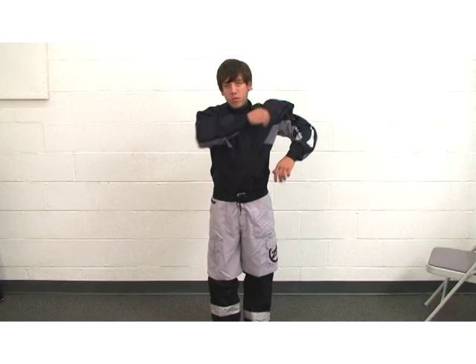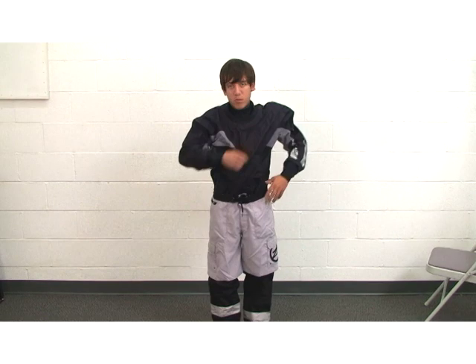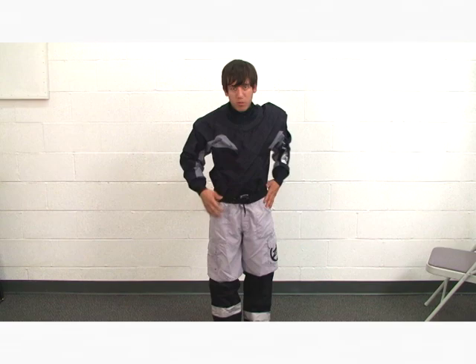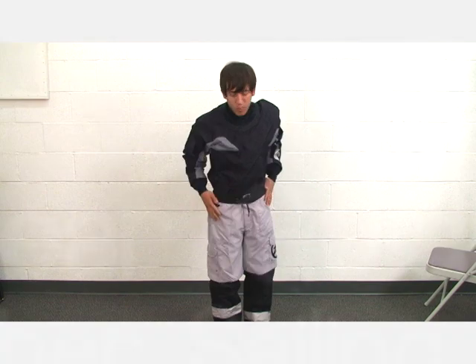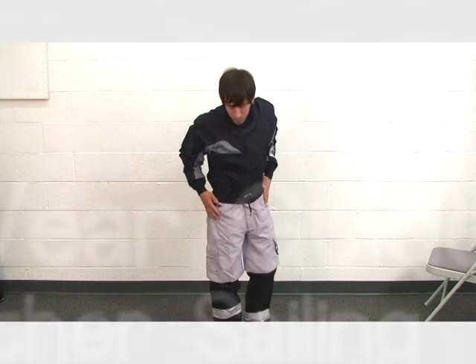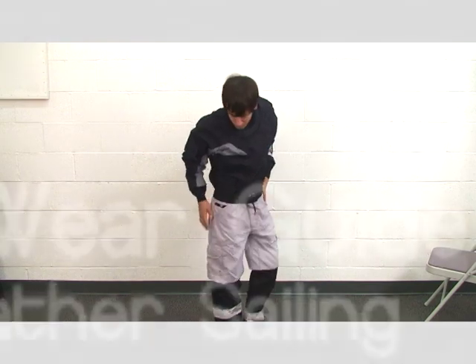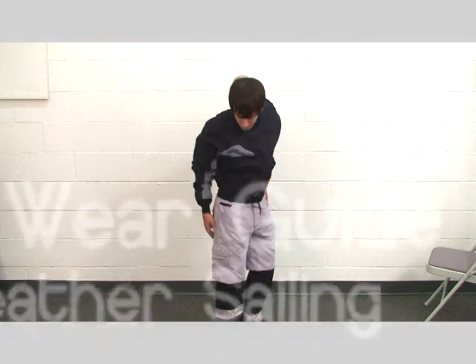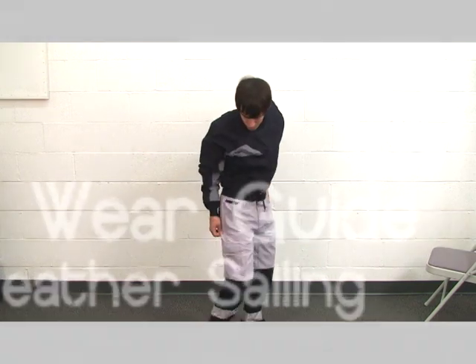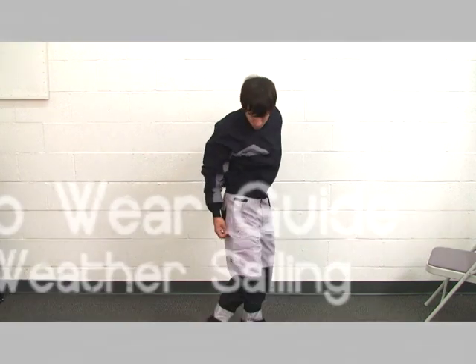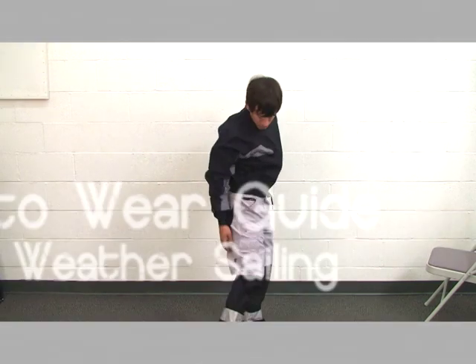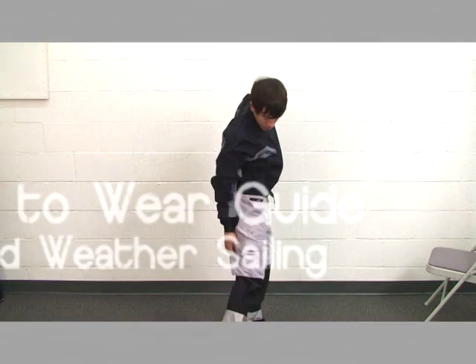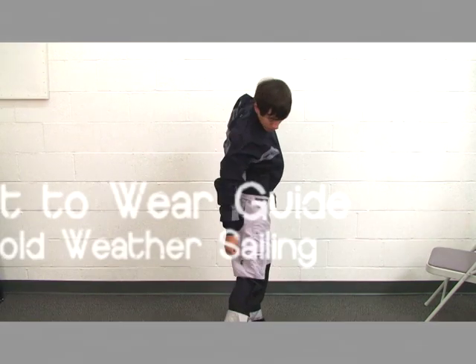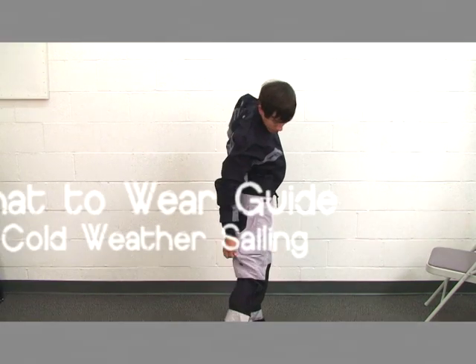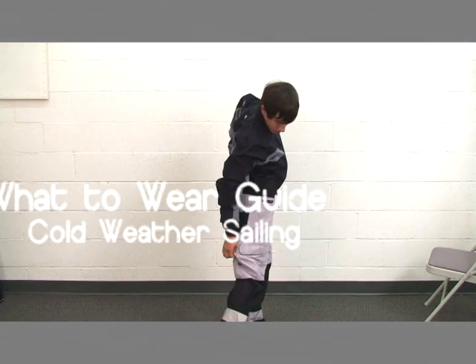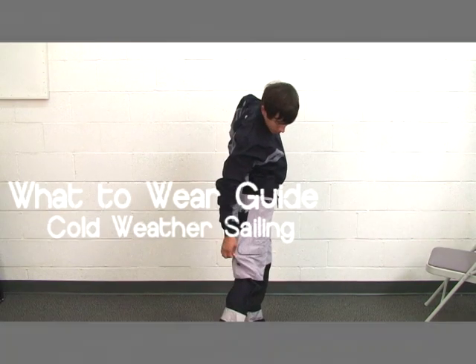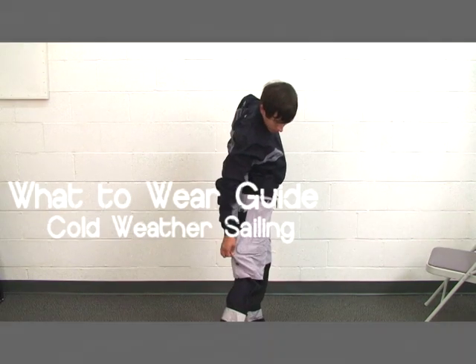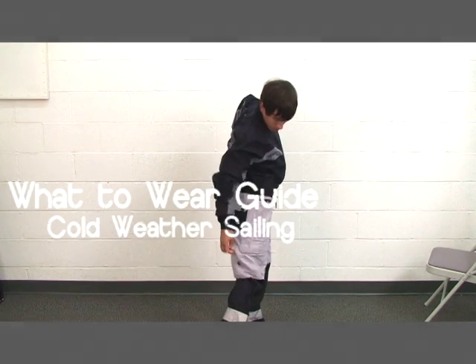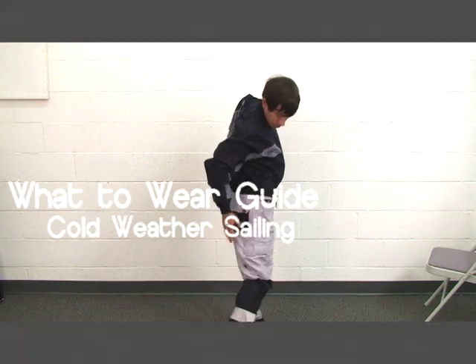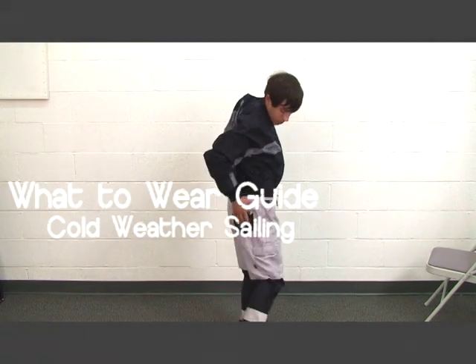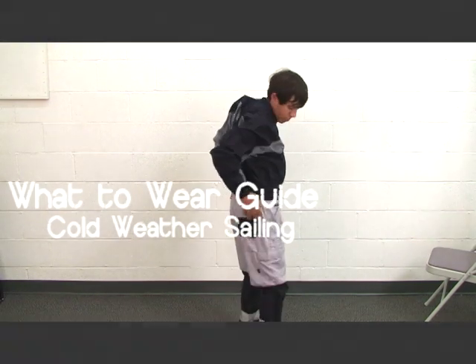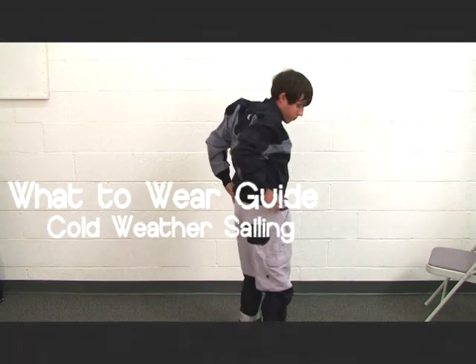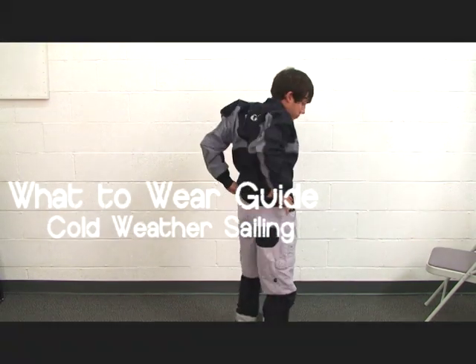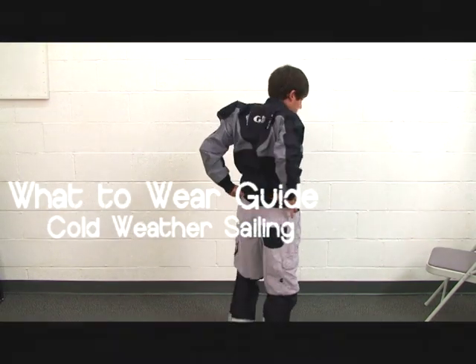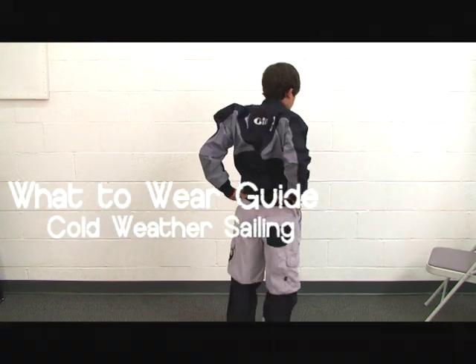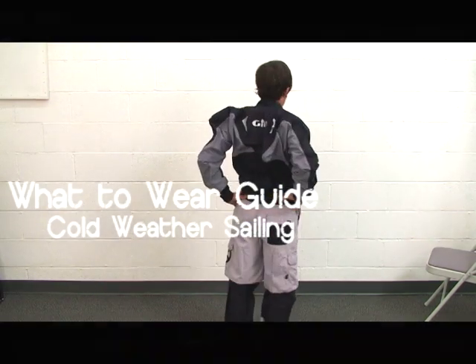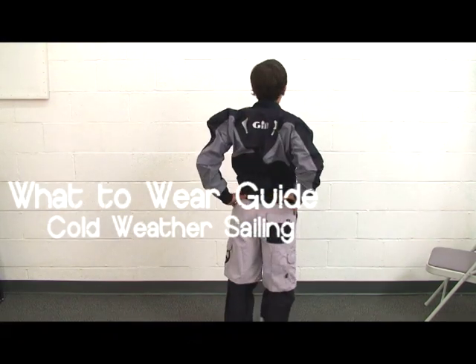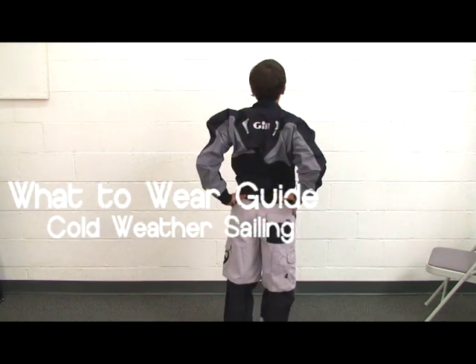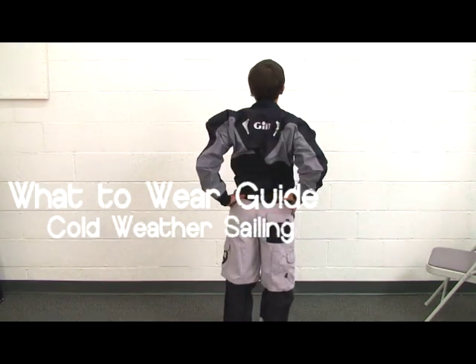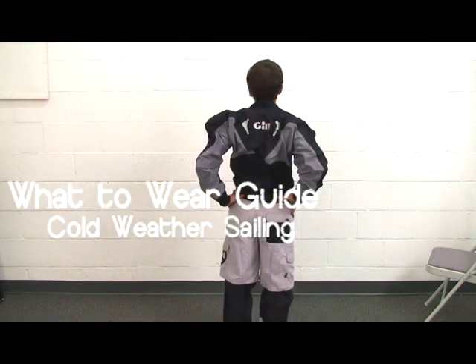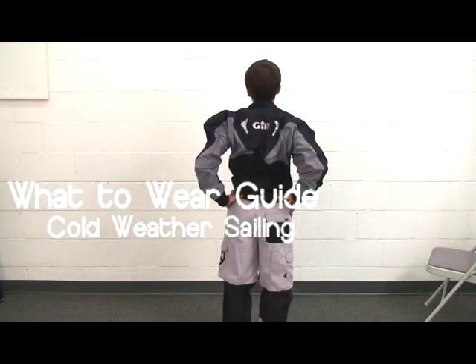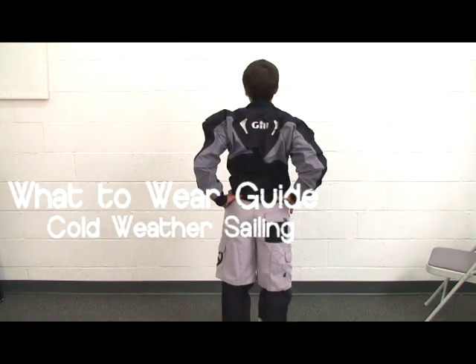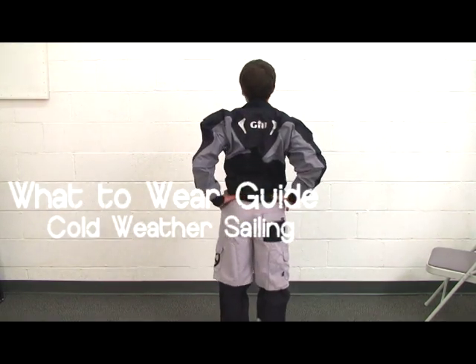This is the APS What to Wear Video Guide for Cold Weather Scholastic Dinghy Sailing.